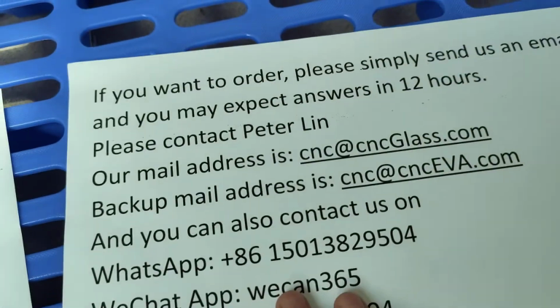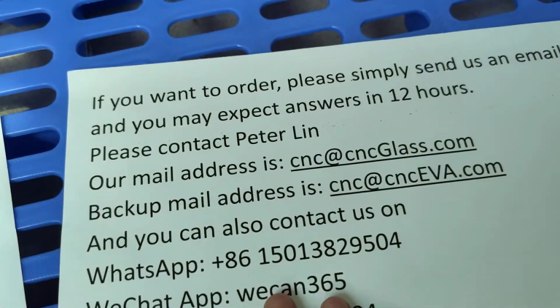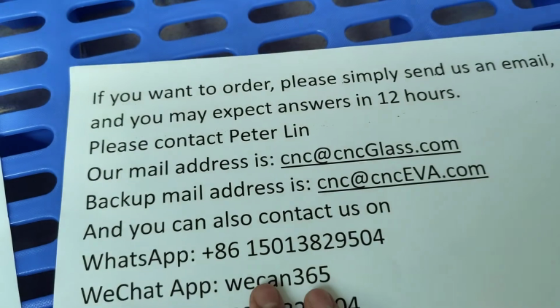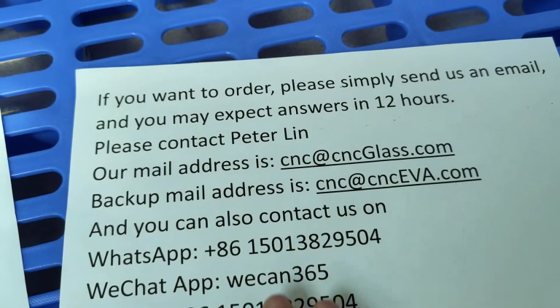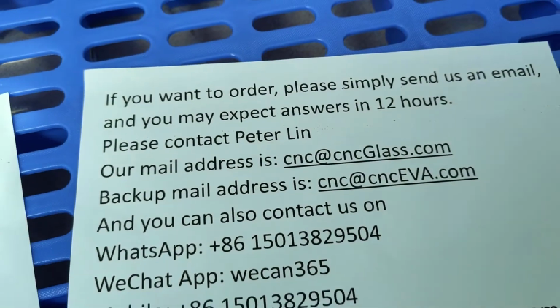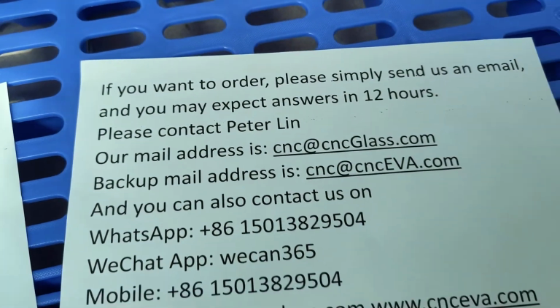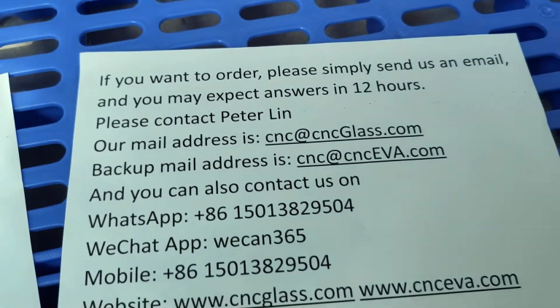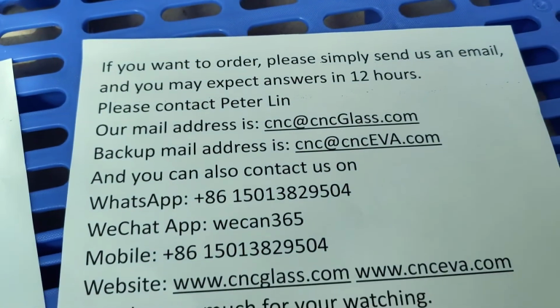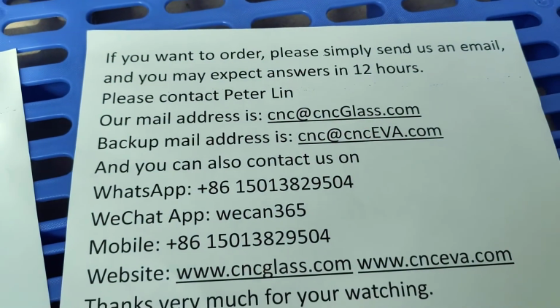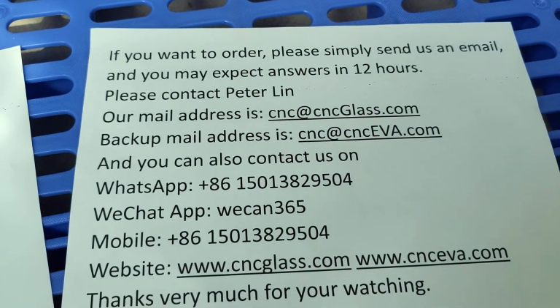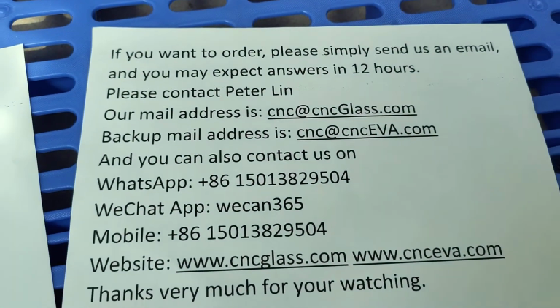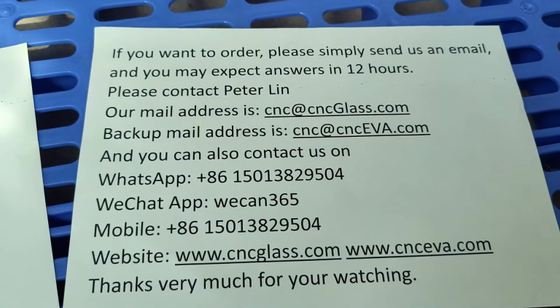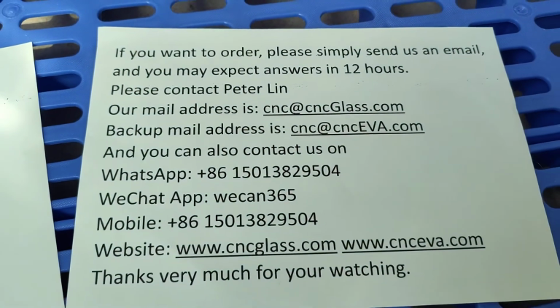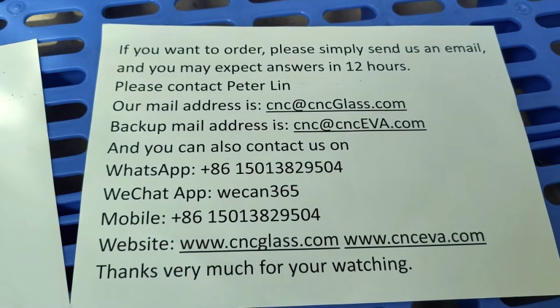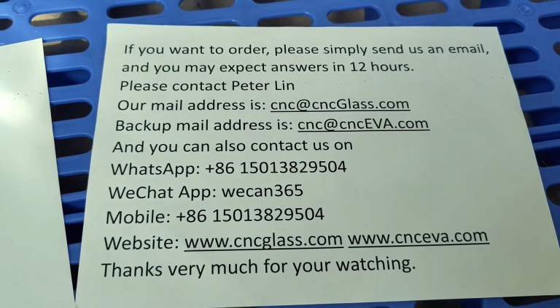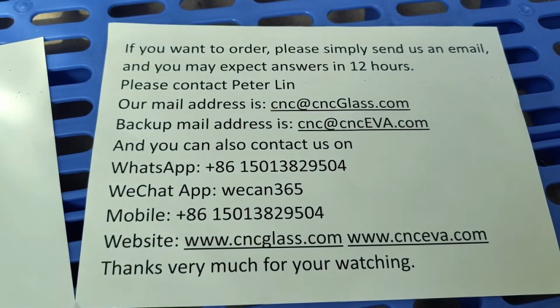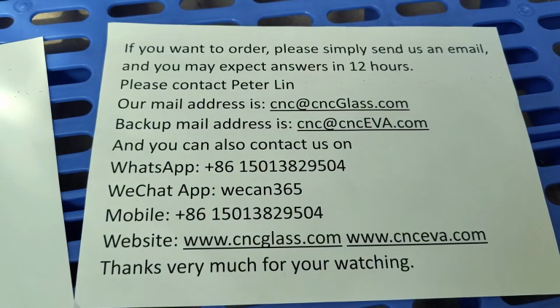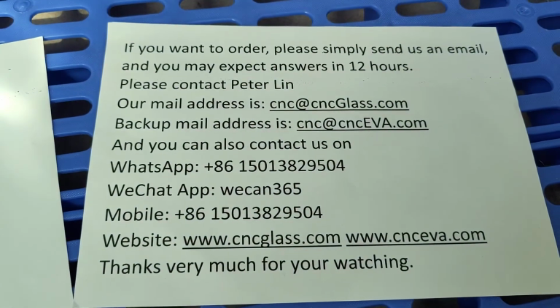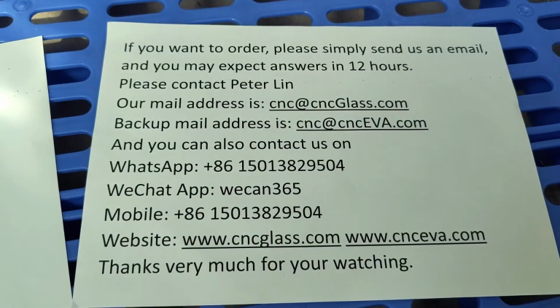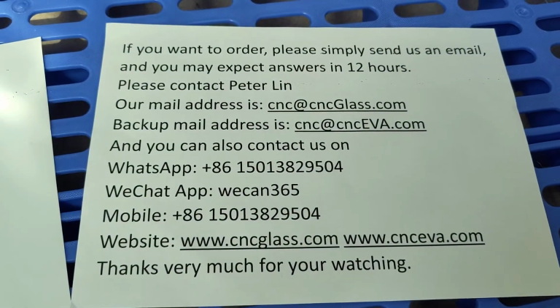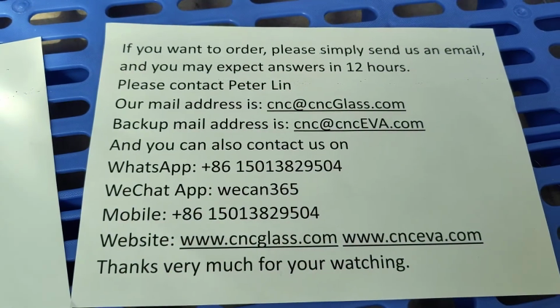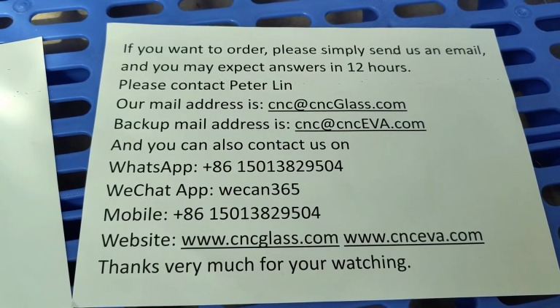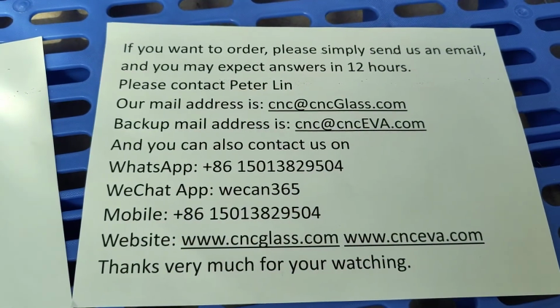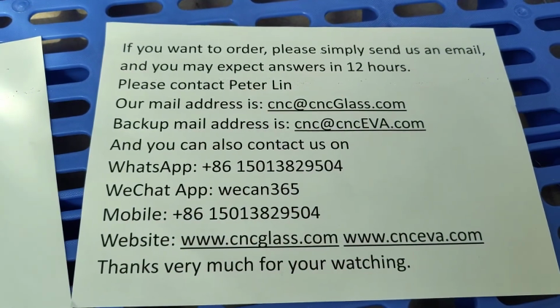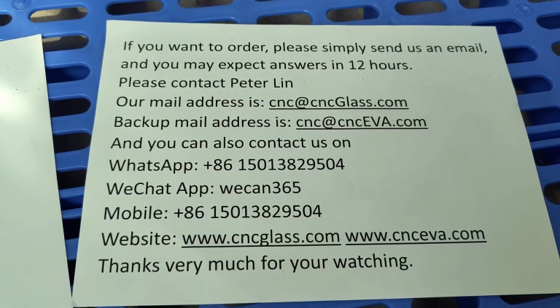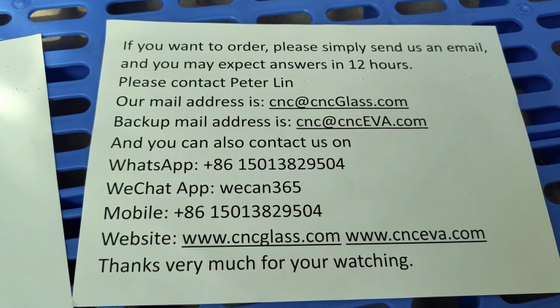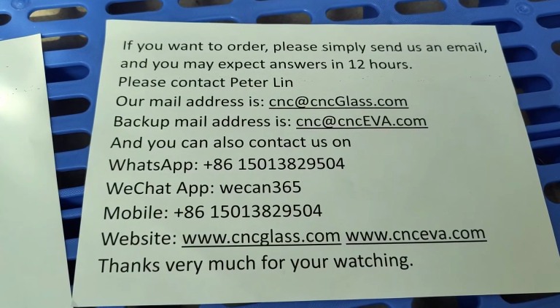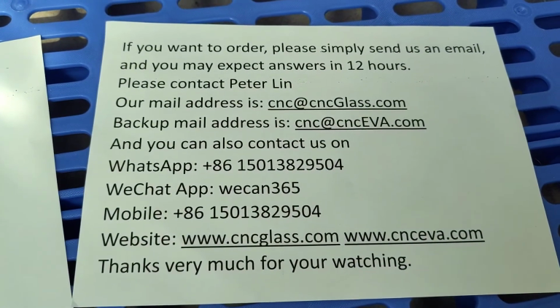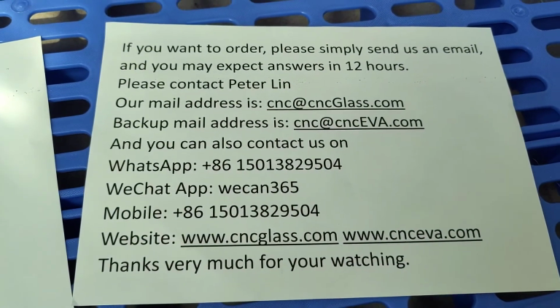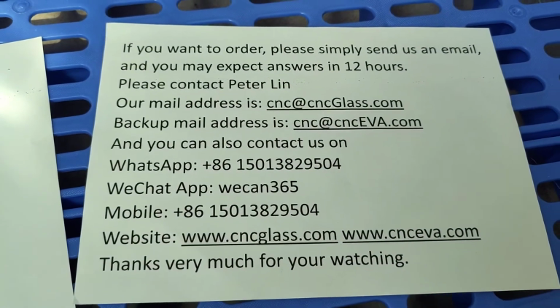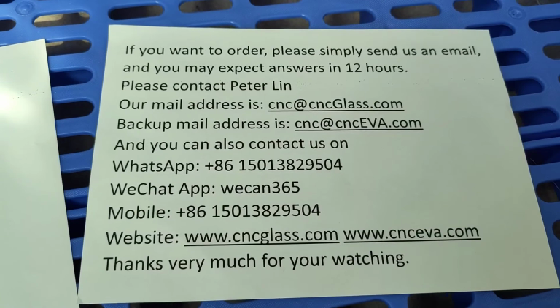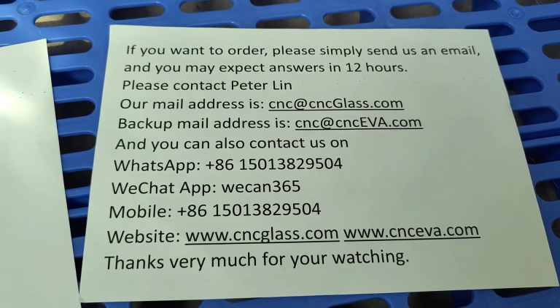If you want to order, please simply send us an email. You may expect answers within 12 hours.